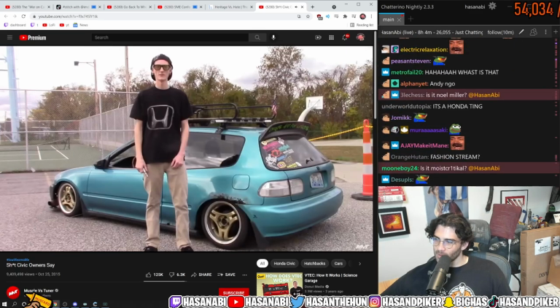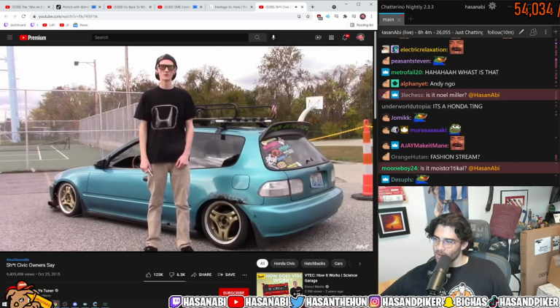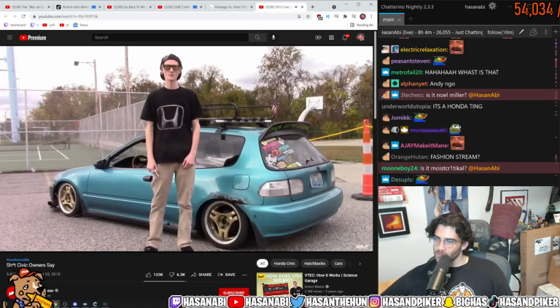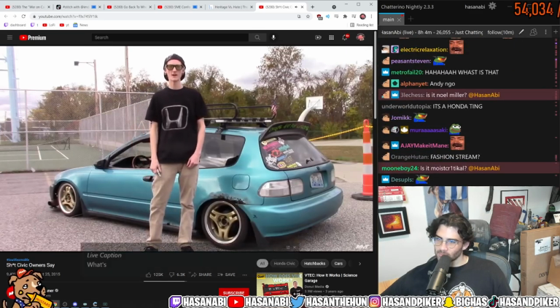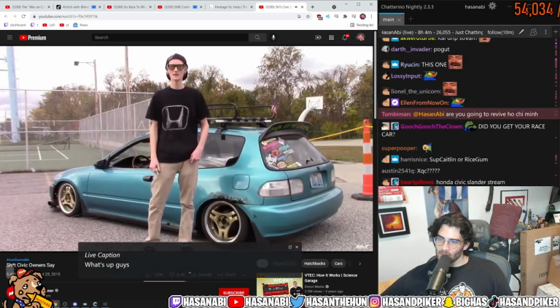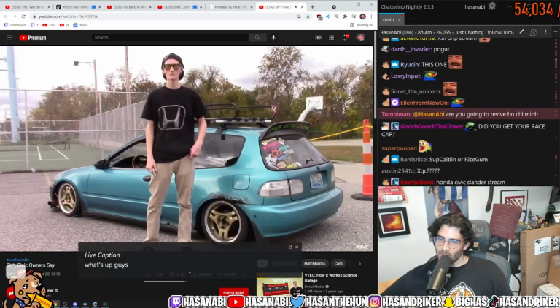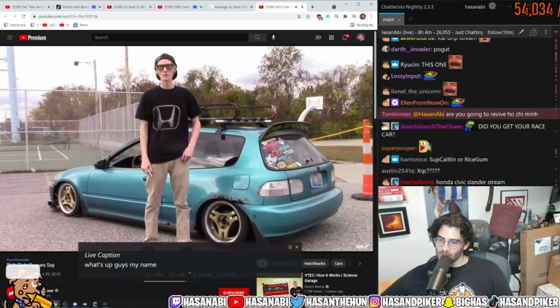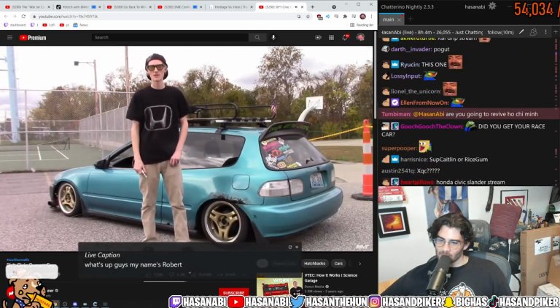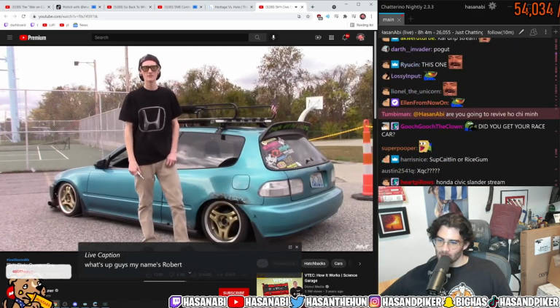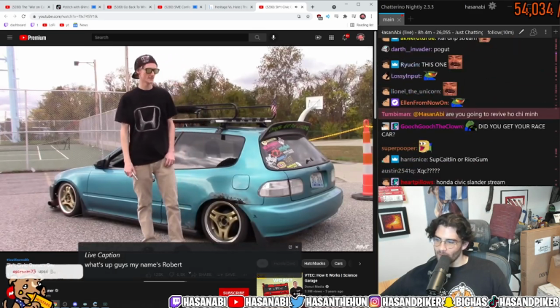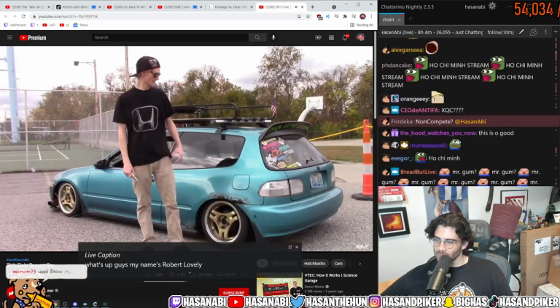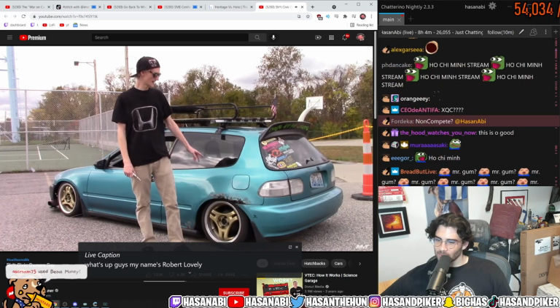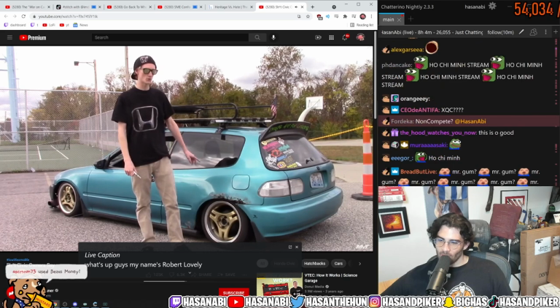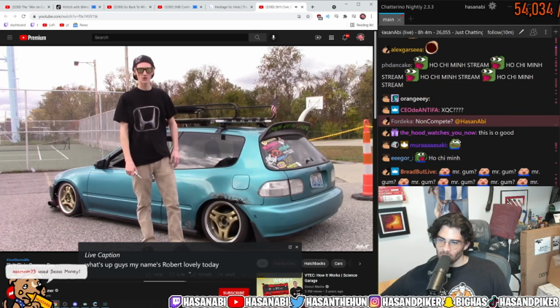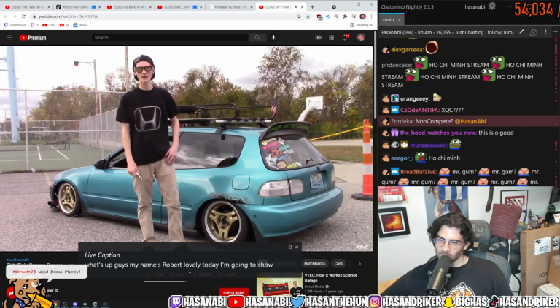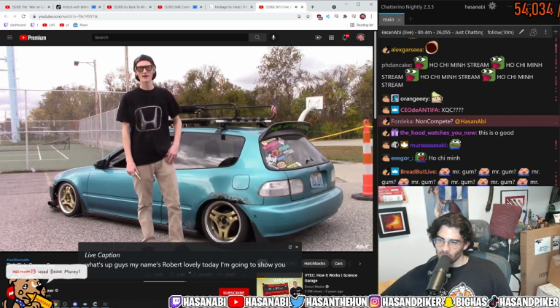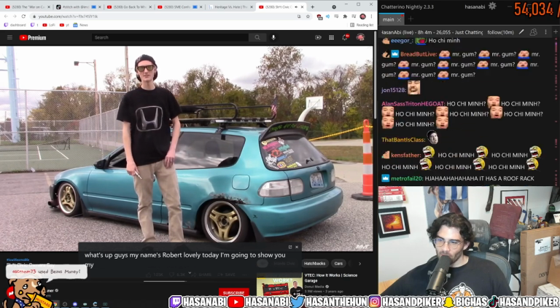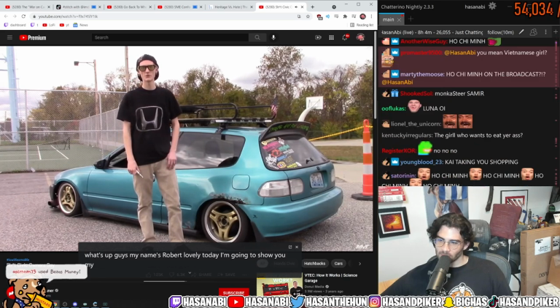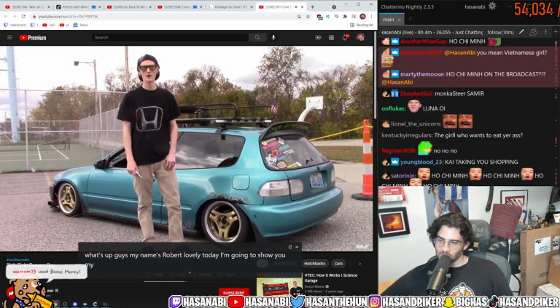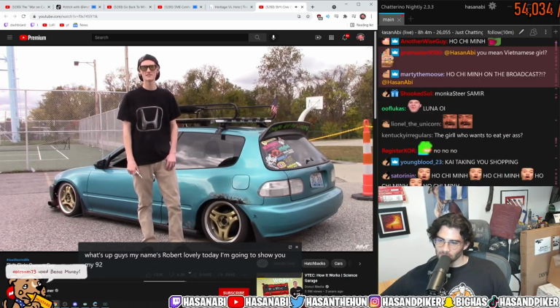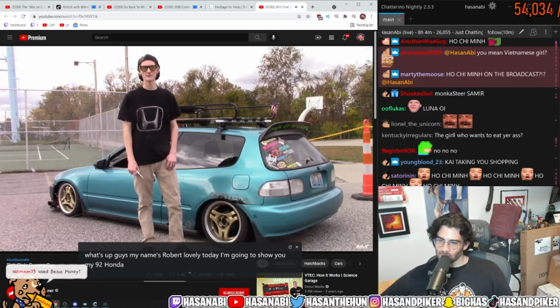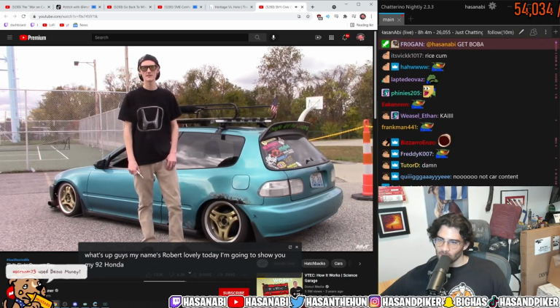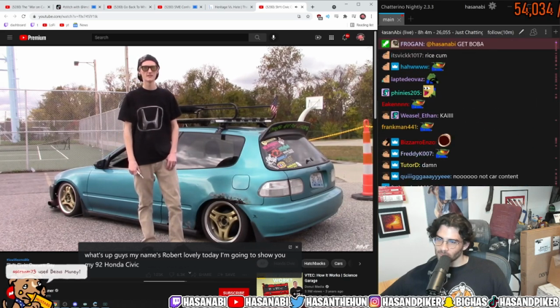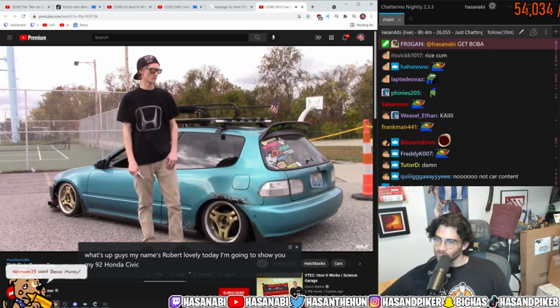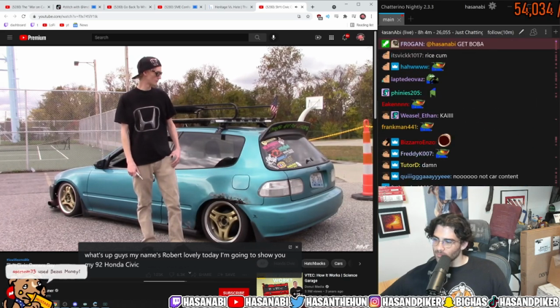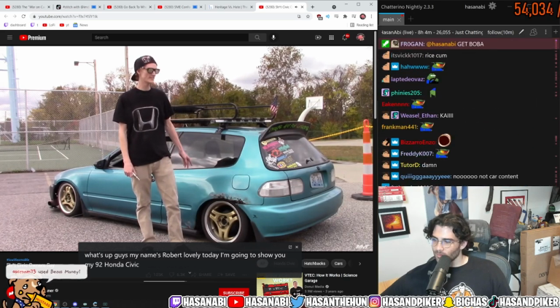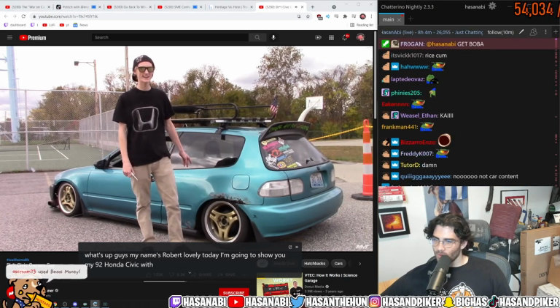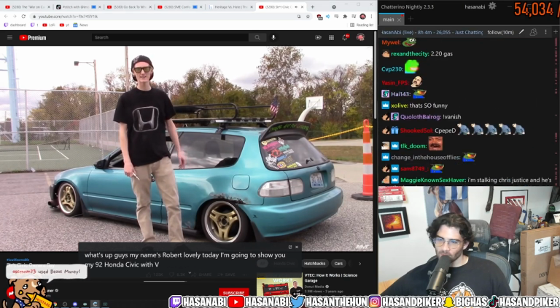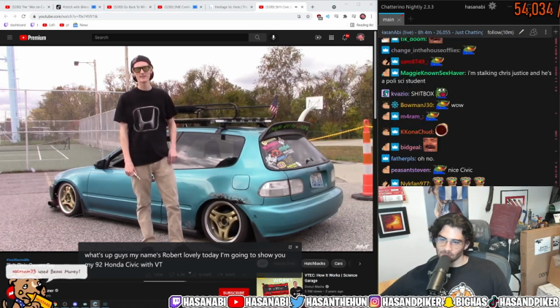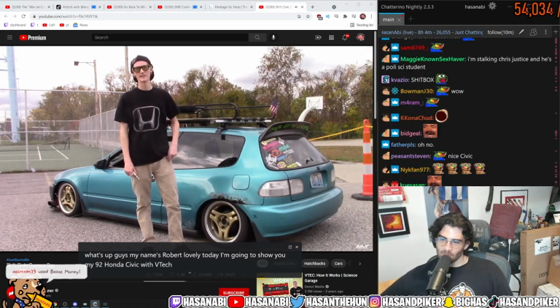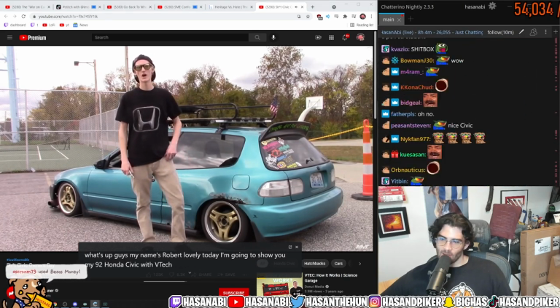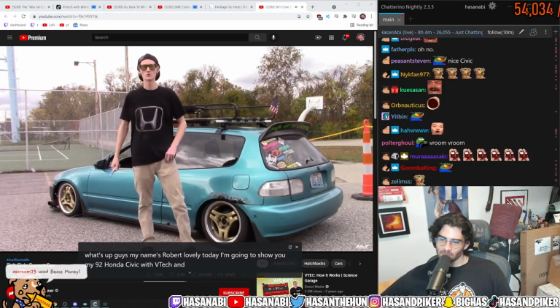What's up guys, my name is Robert Lovely. Today I'm gonna show you my '92 Honda Civic V-tech and DOHC.